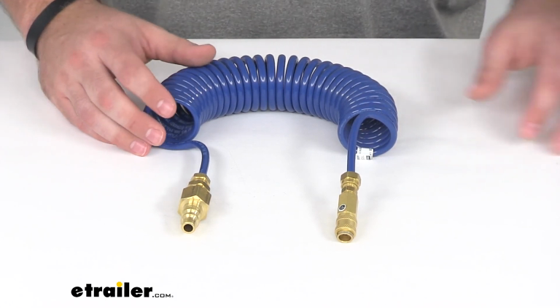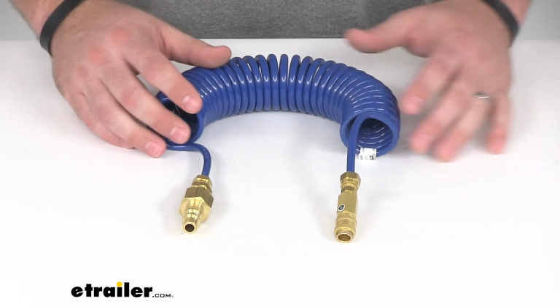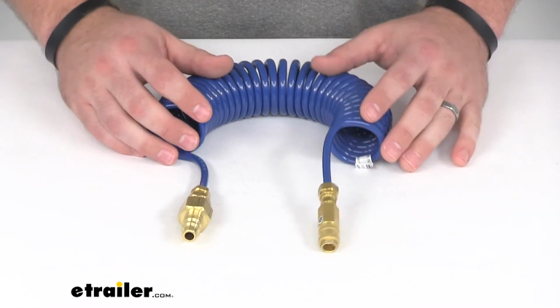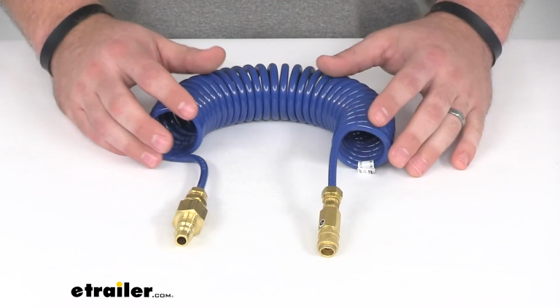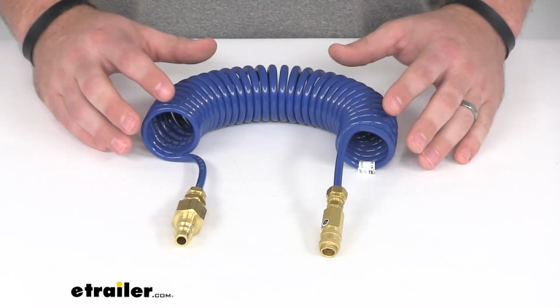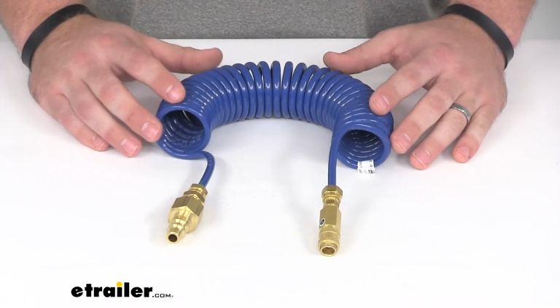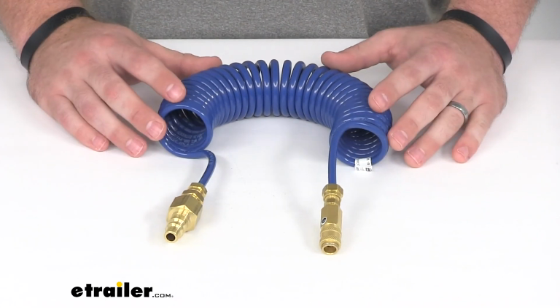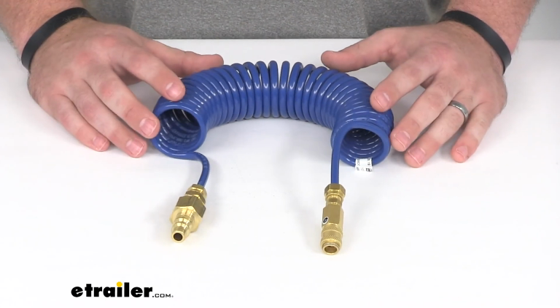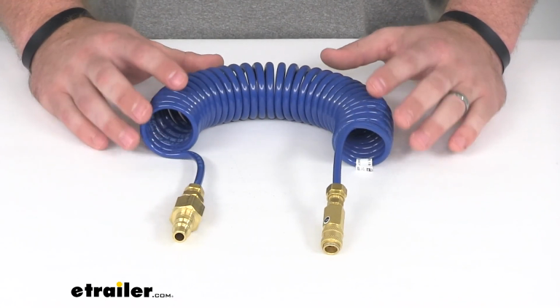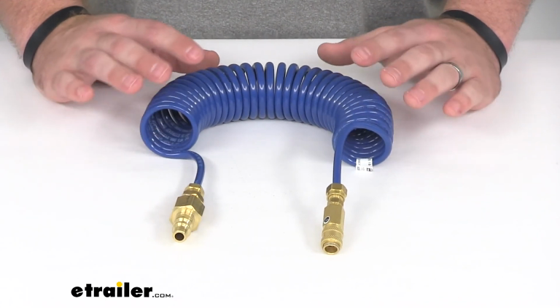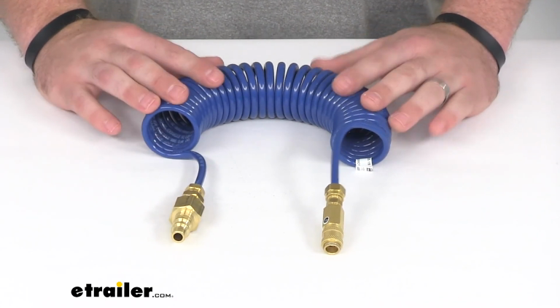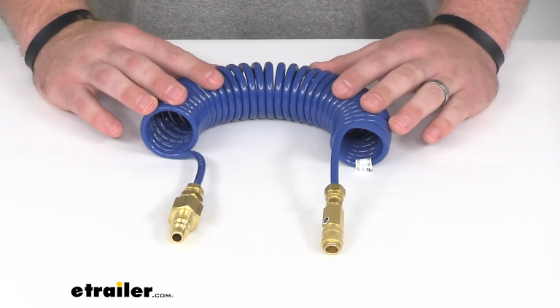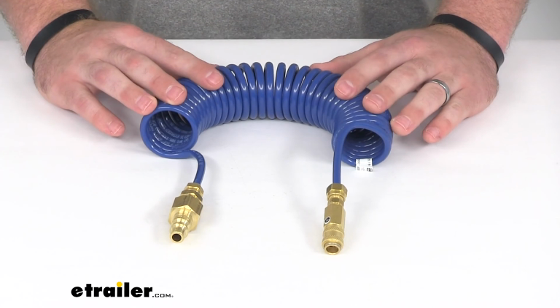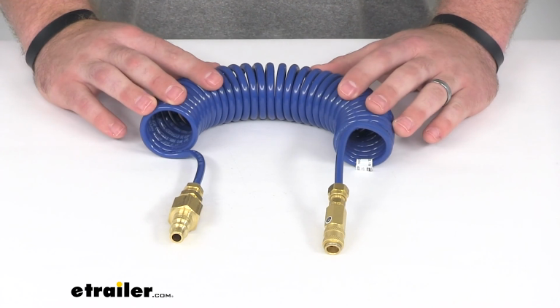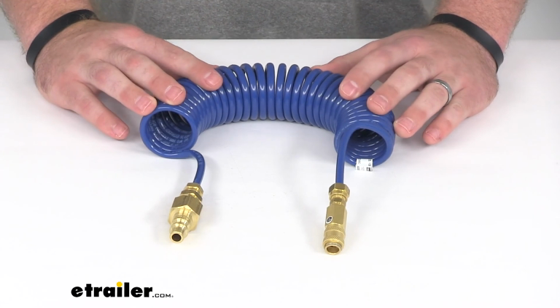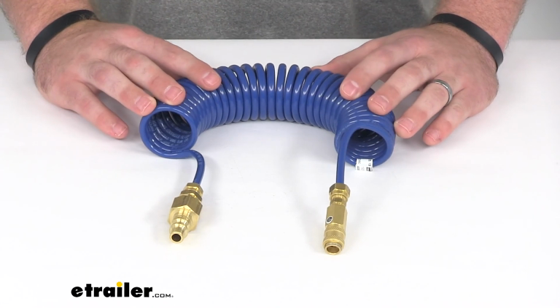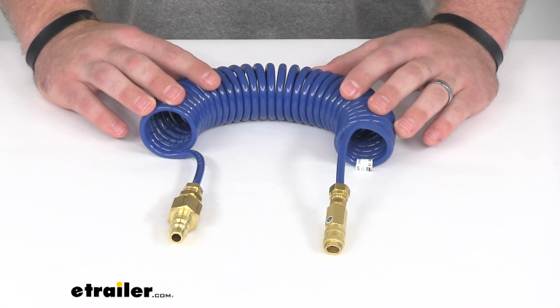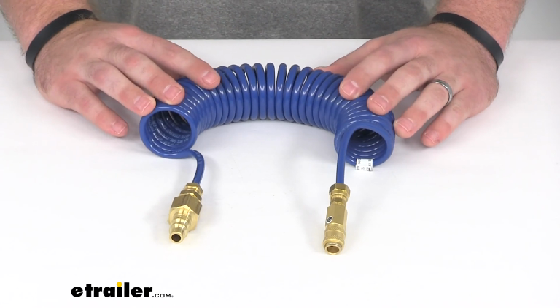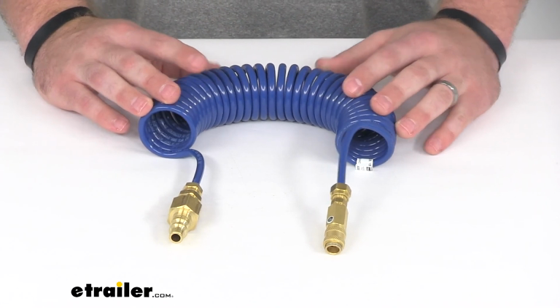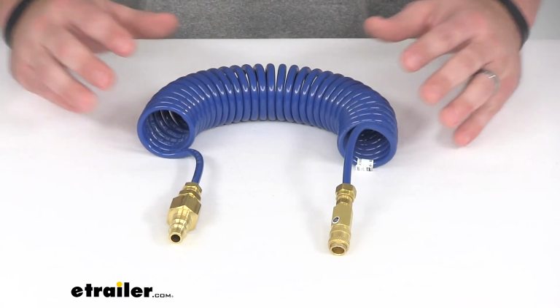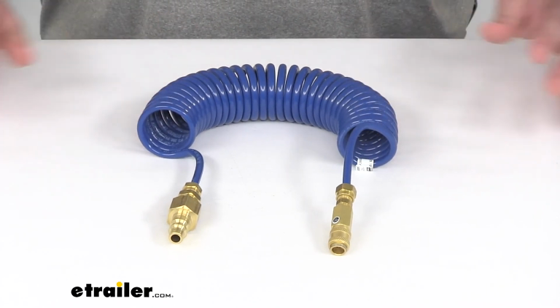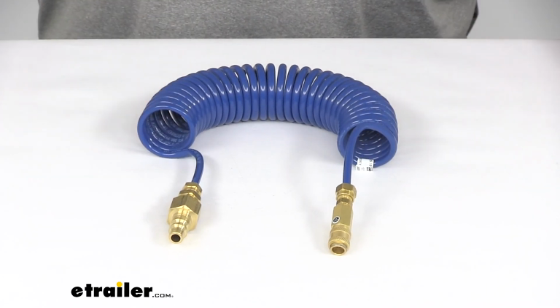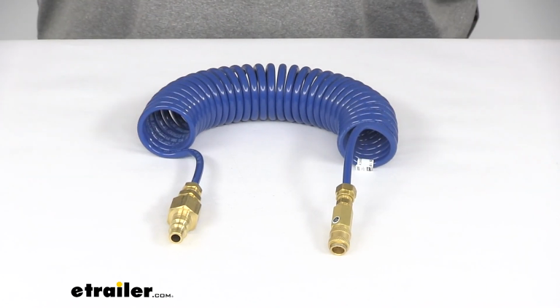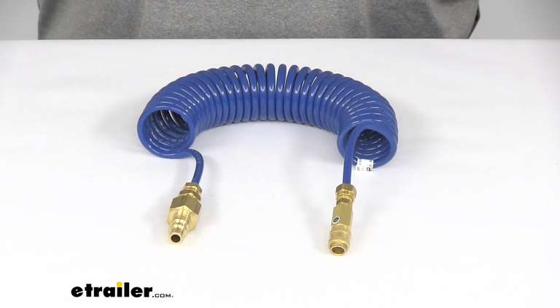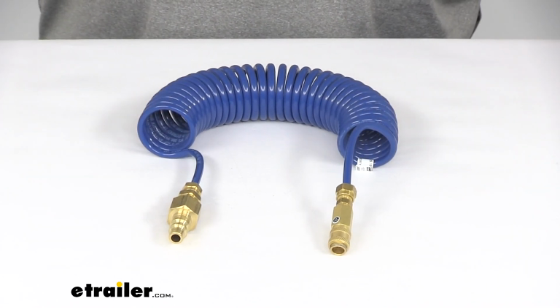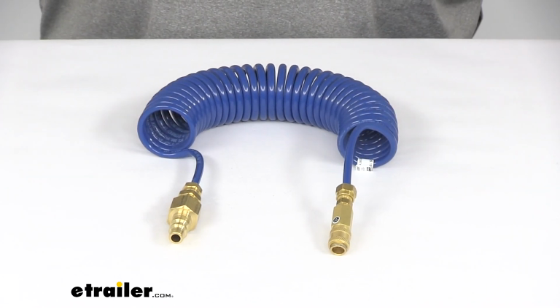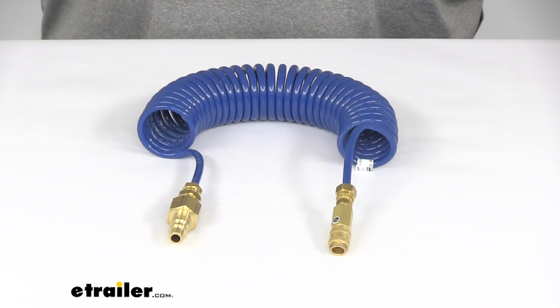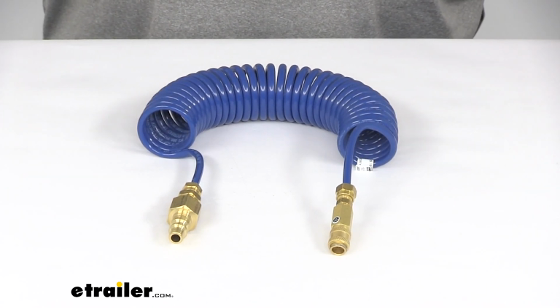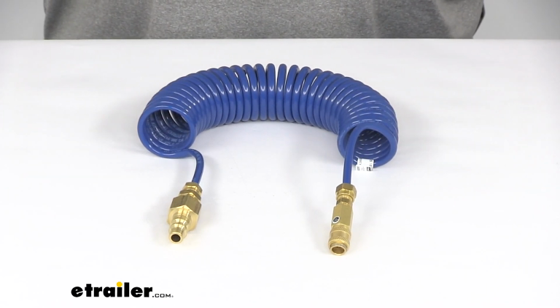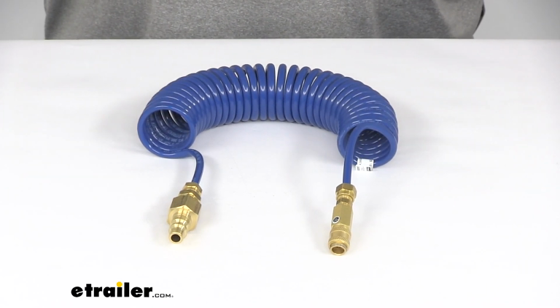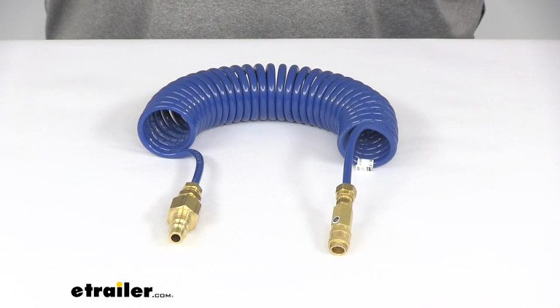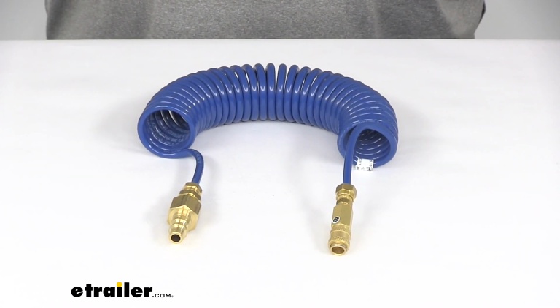That's going to complete our look at the SMI Air Force One coiled air jumper kit for Spartan chassis.